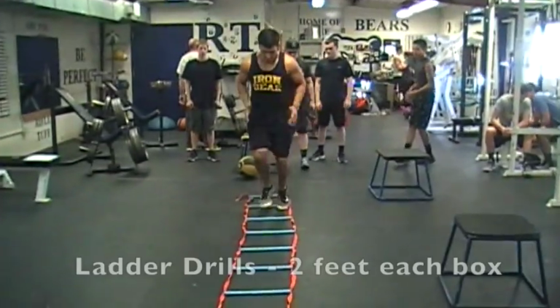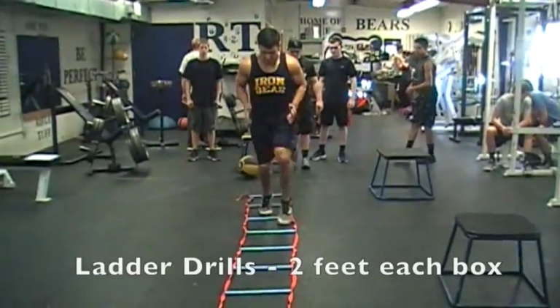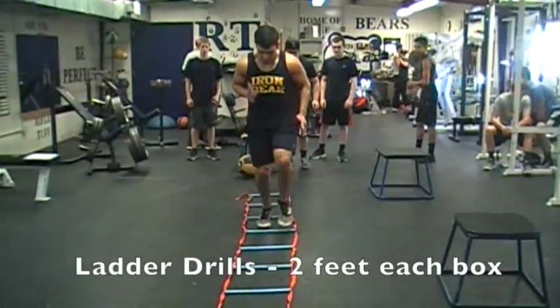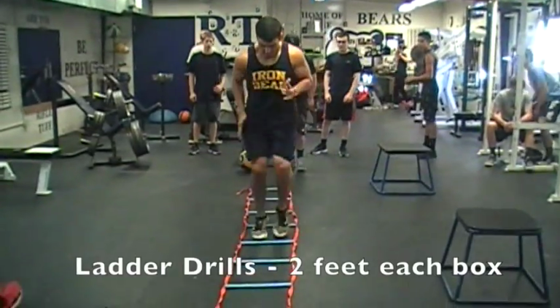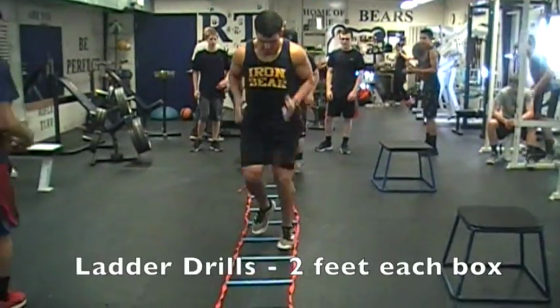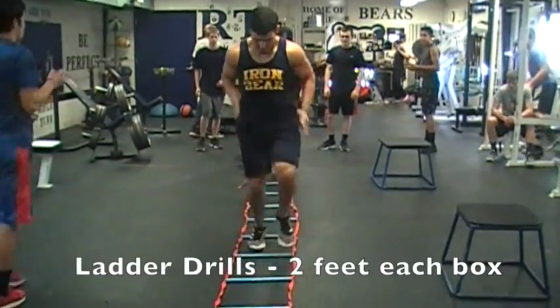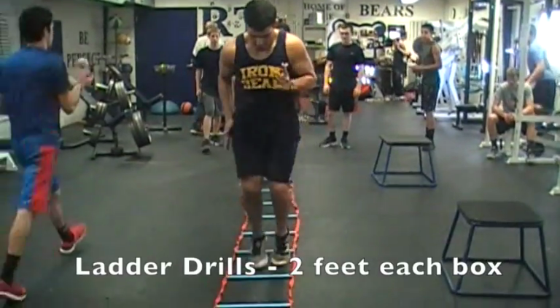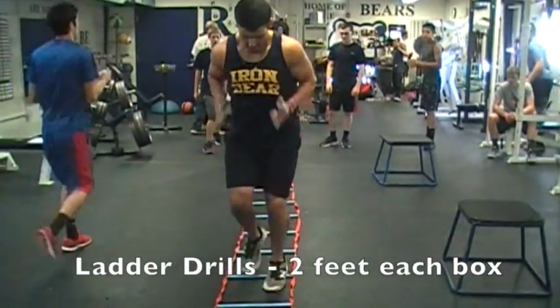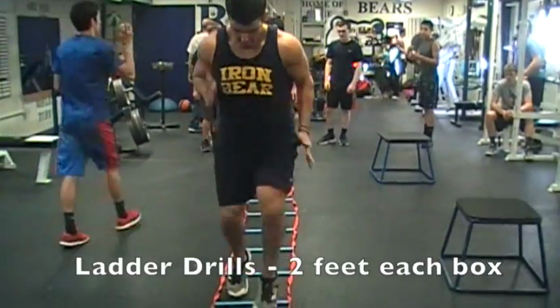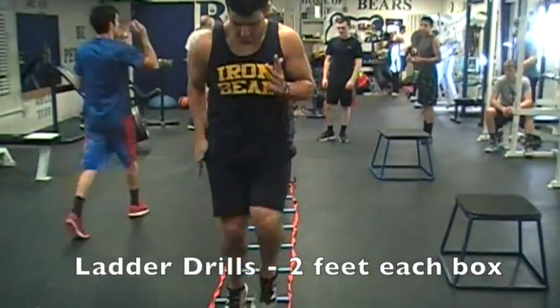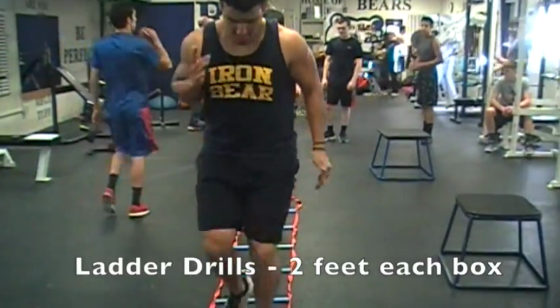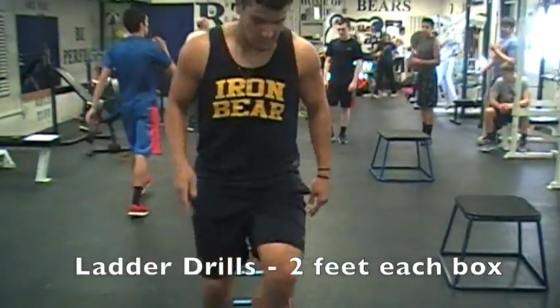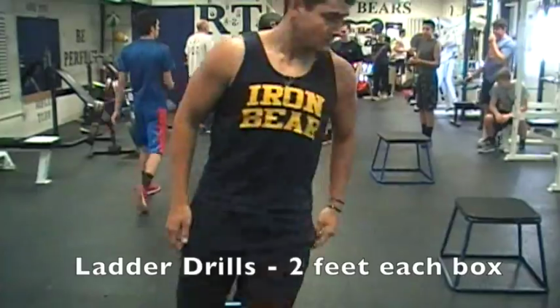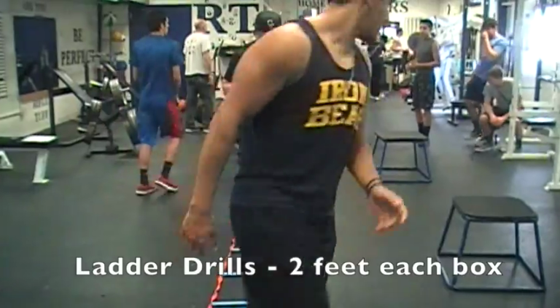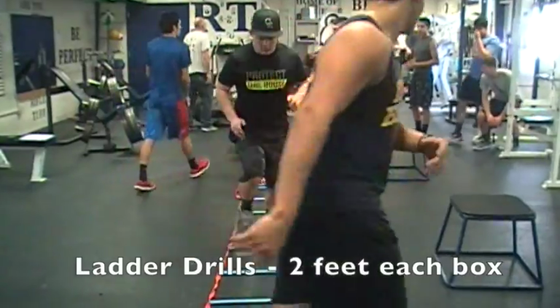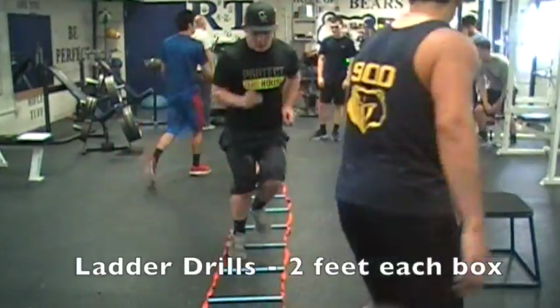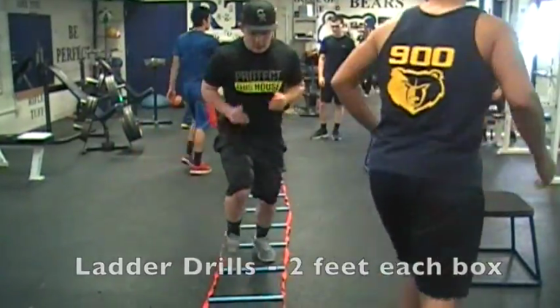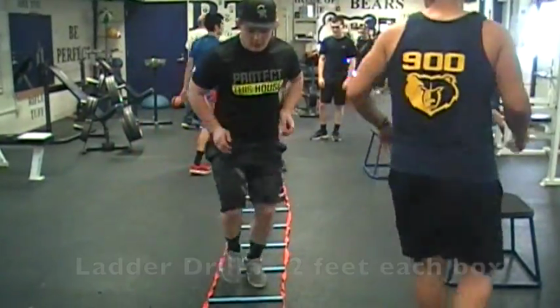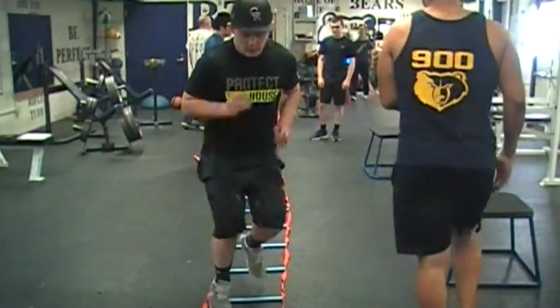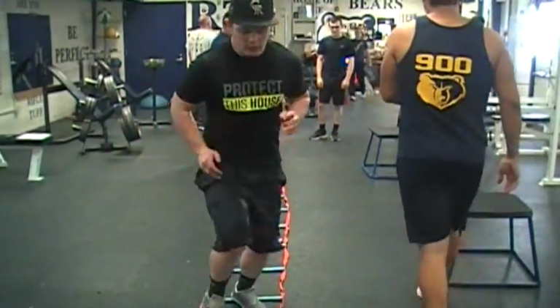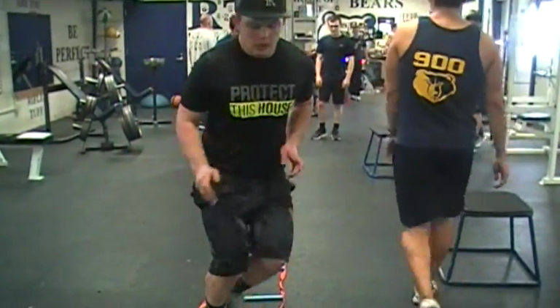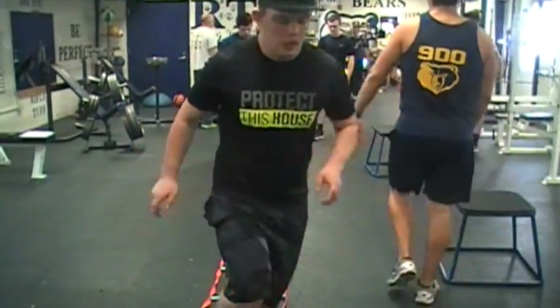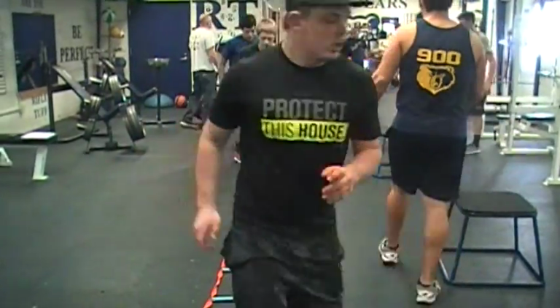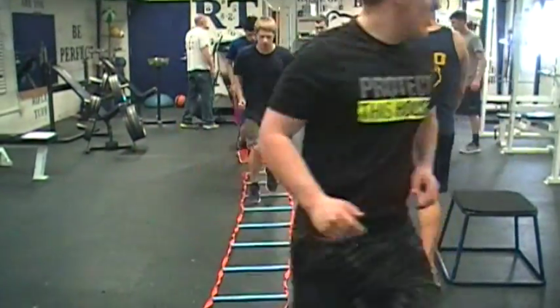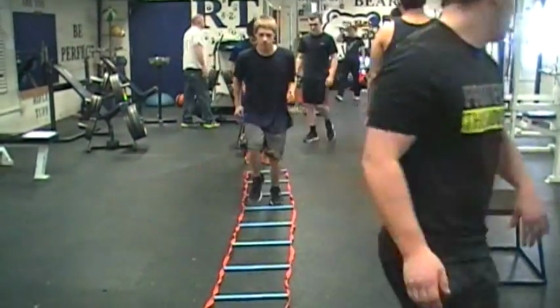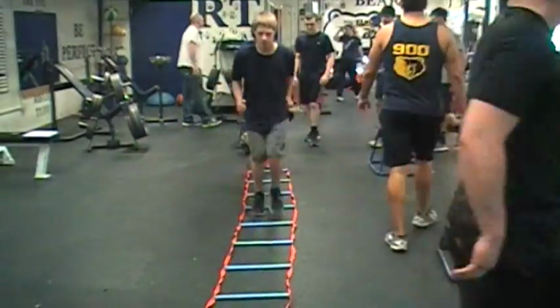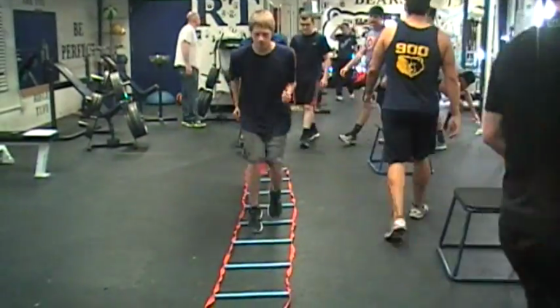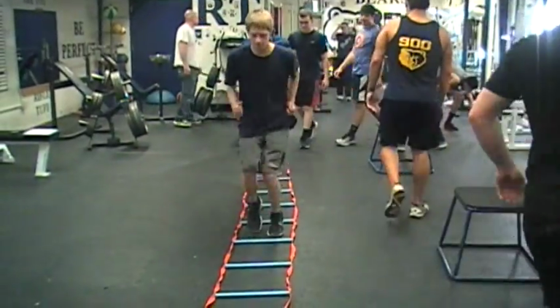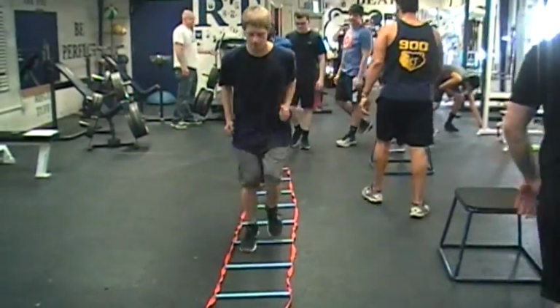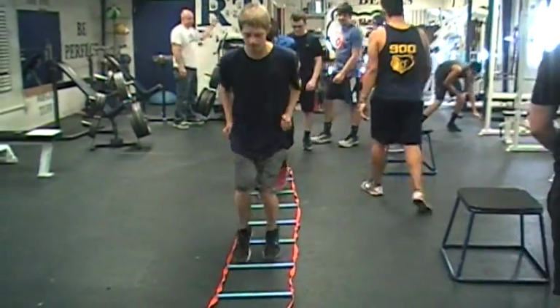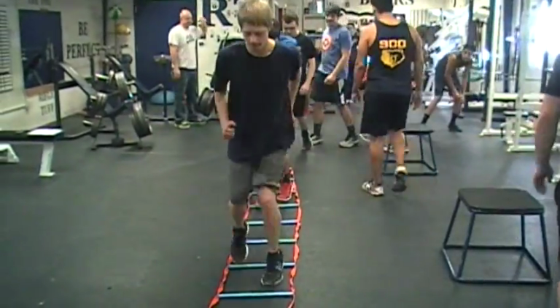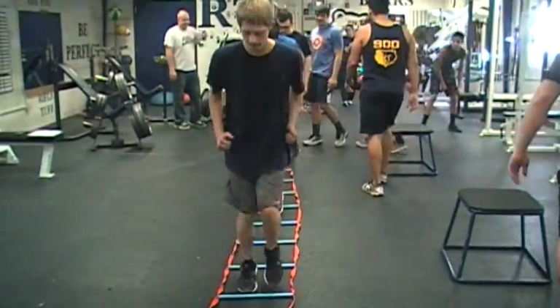This is our ladder drills. This first one is 2 feet in each box, moving through it as quickly as they can.